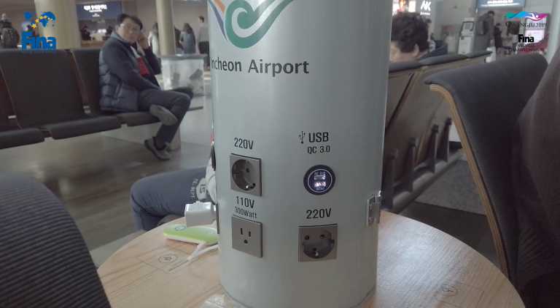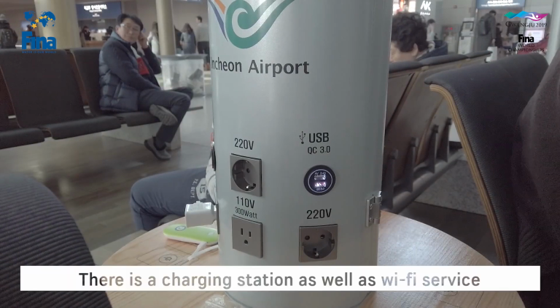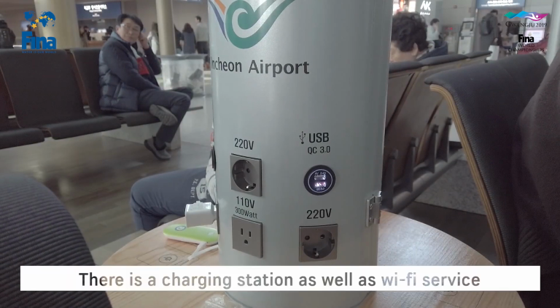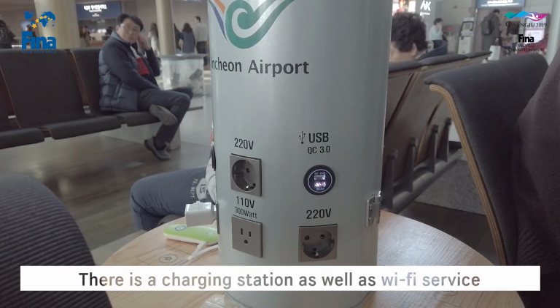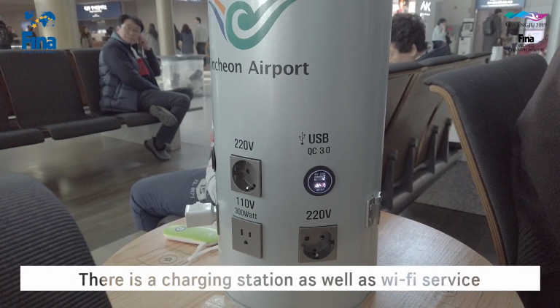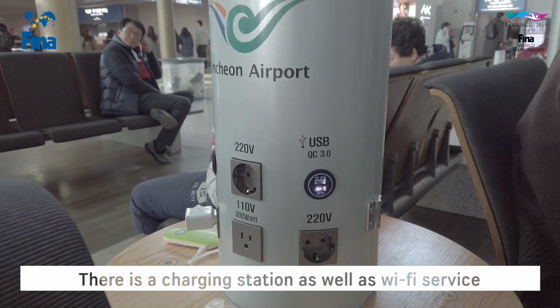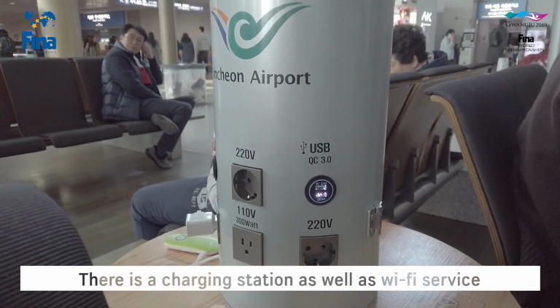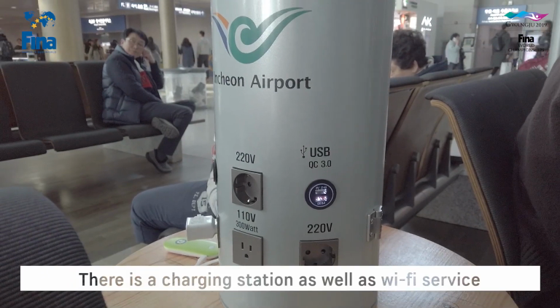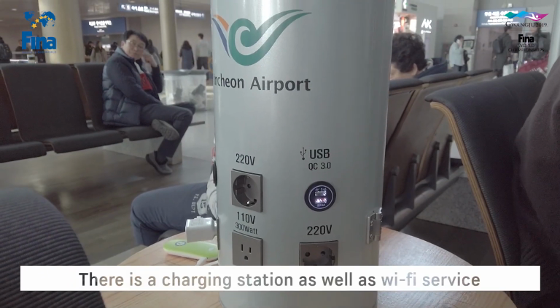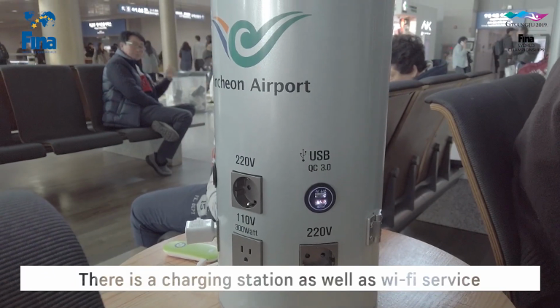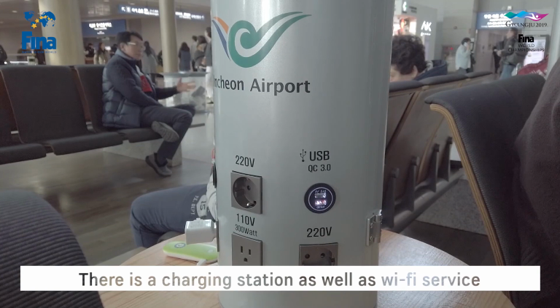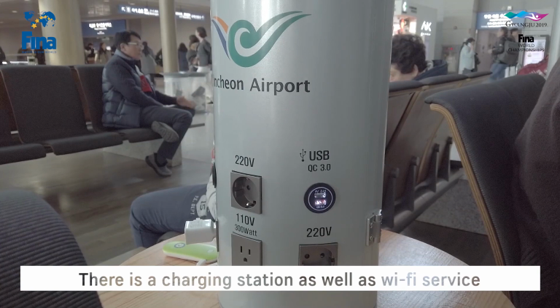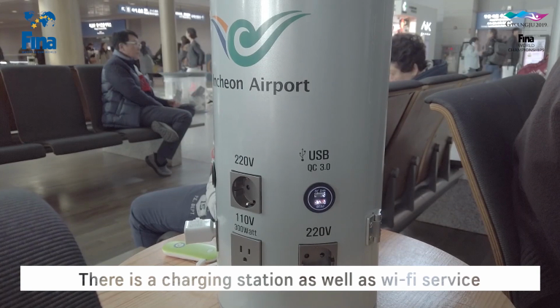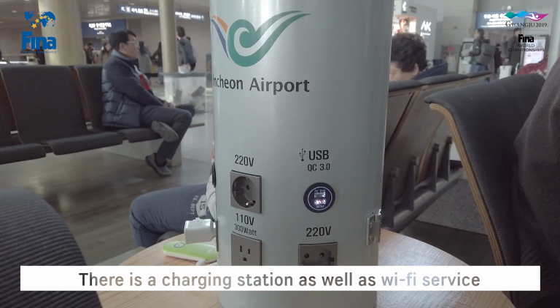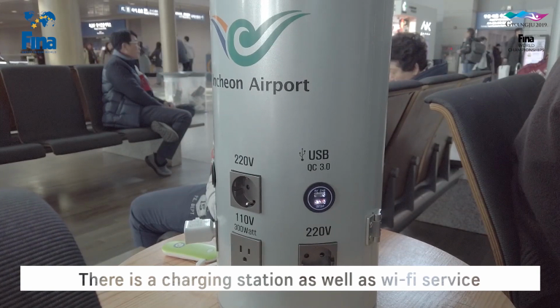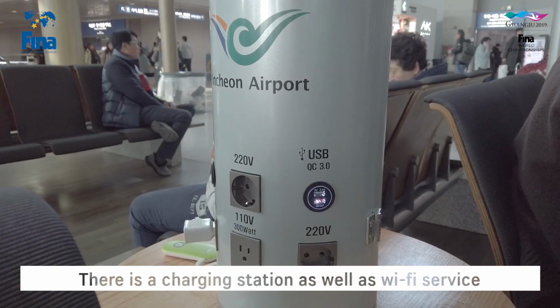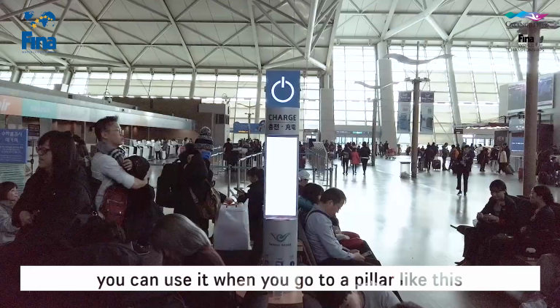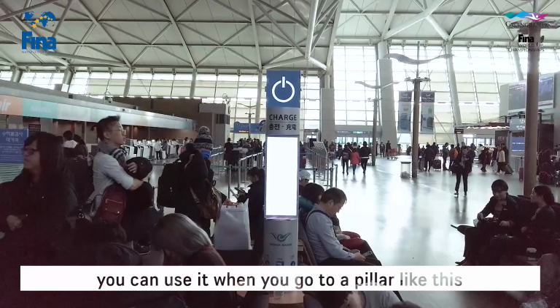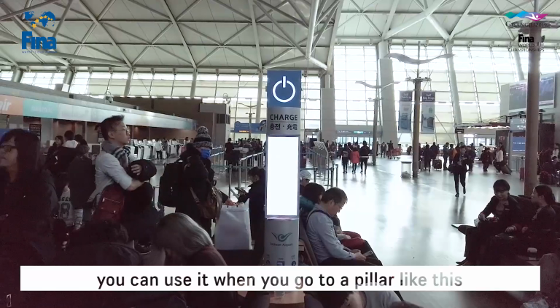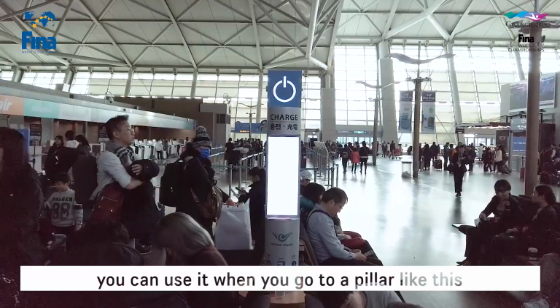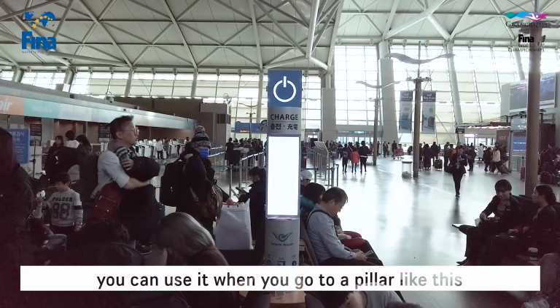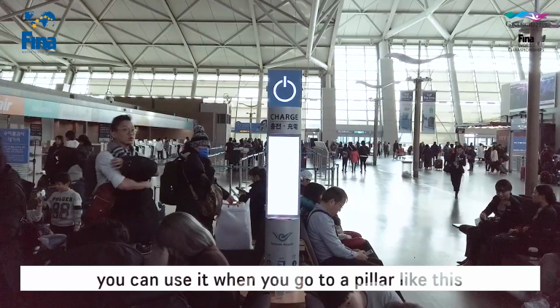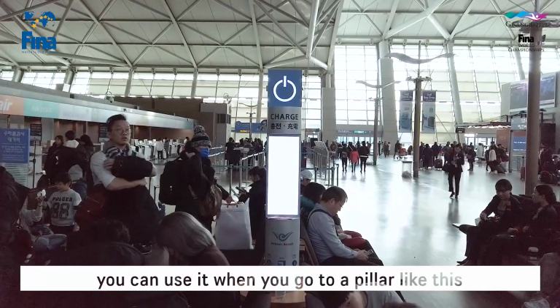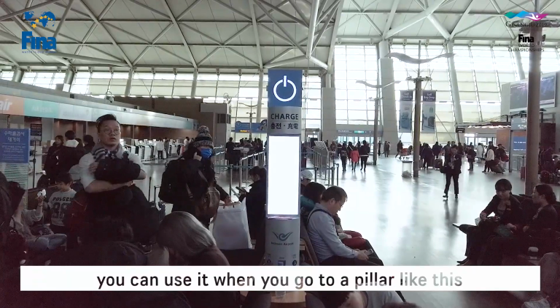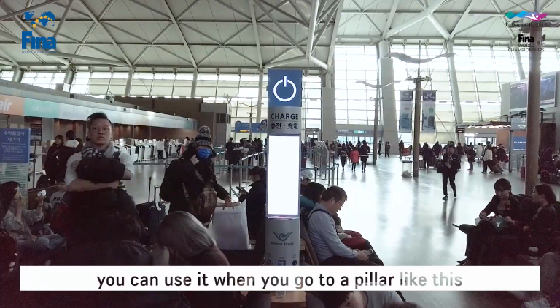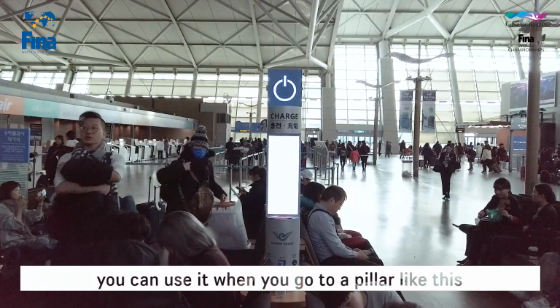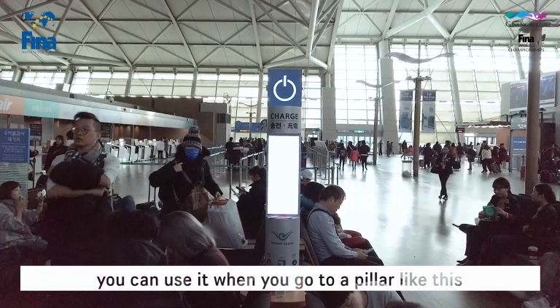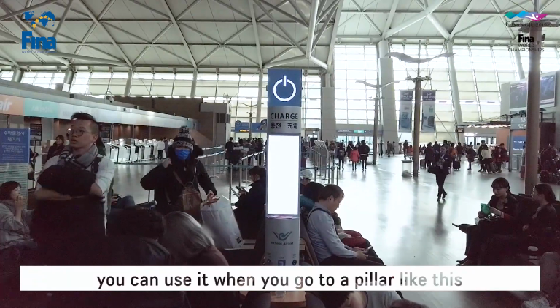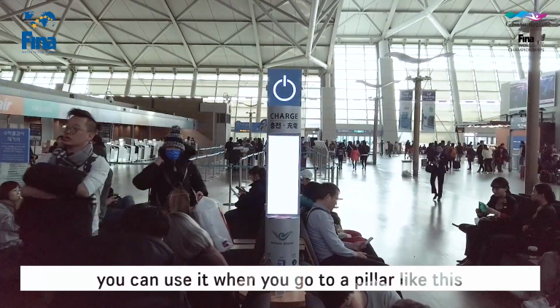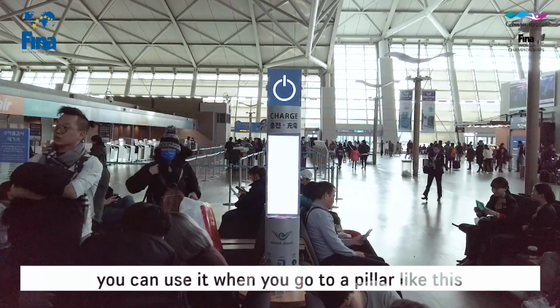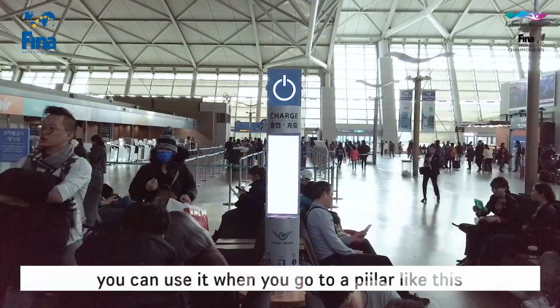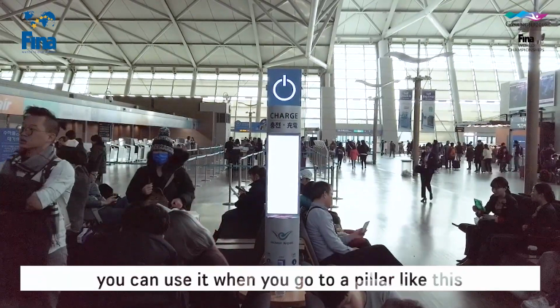There's a charging station as well as Wi-Fi service. You can use it when you get close to a pillar like this.